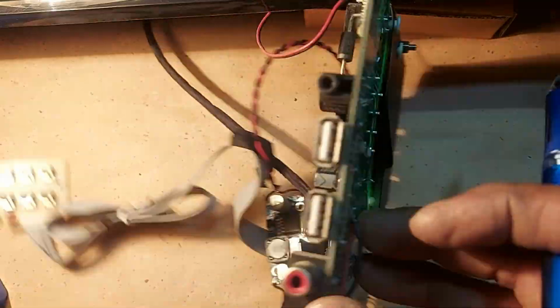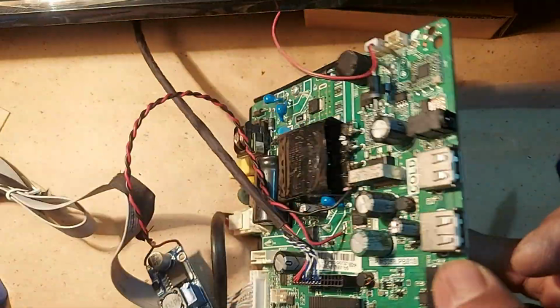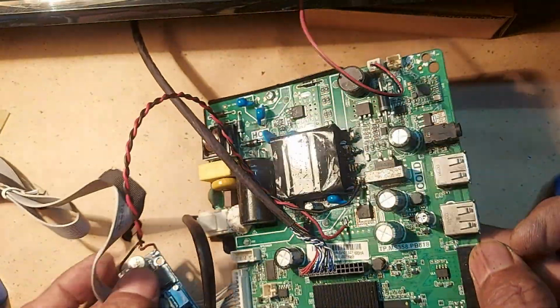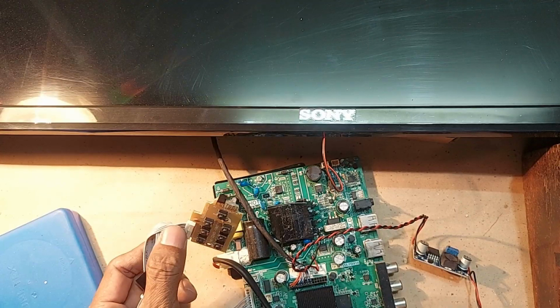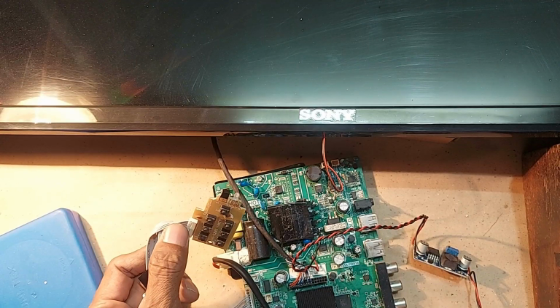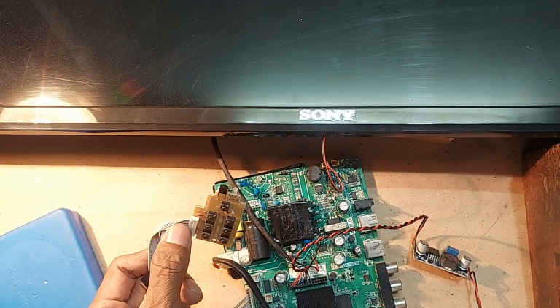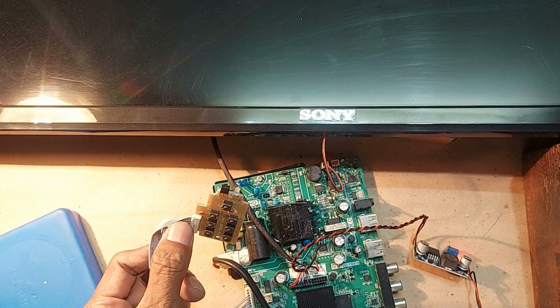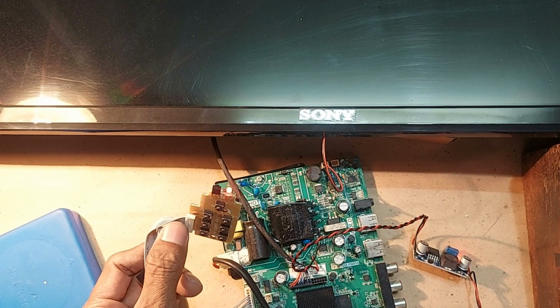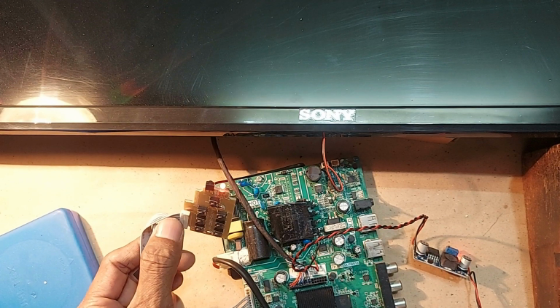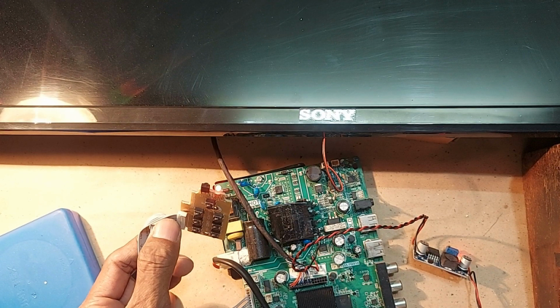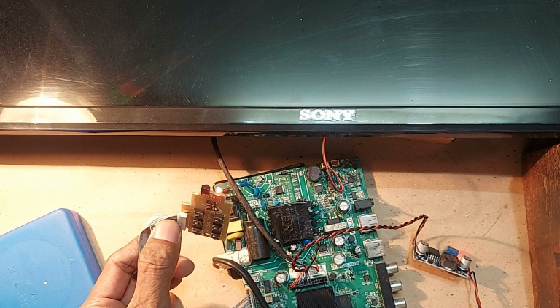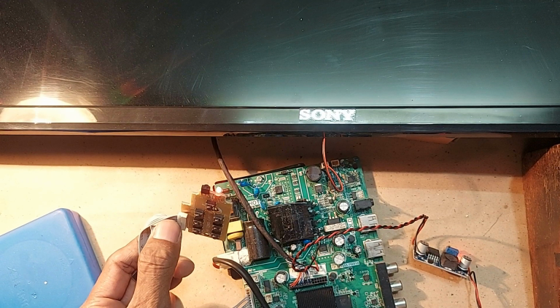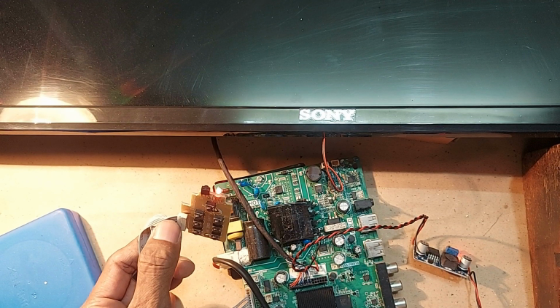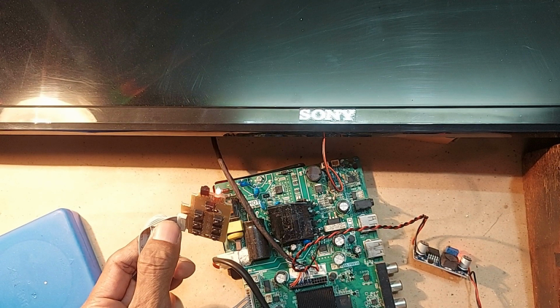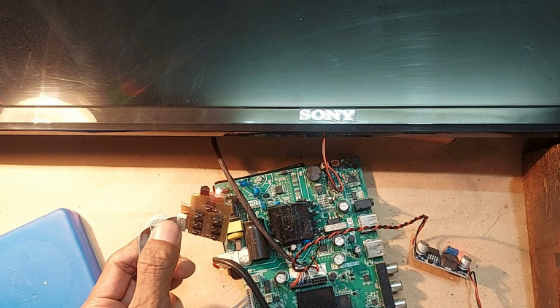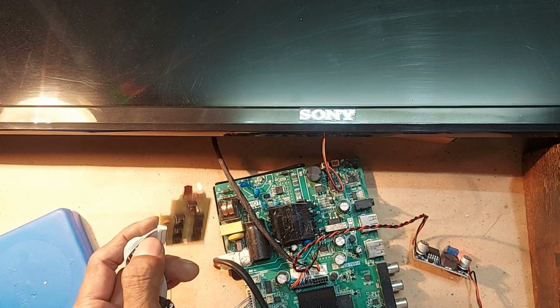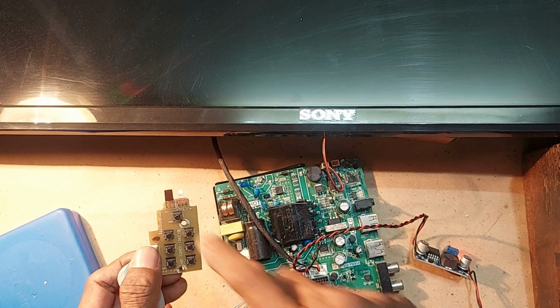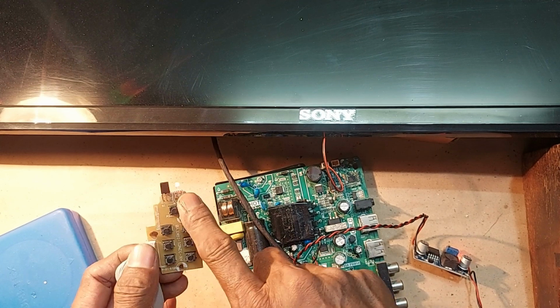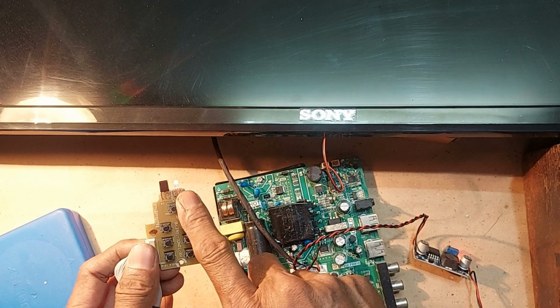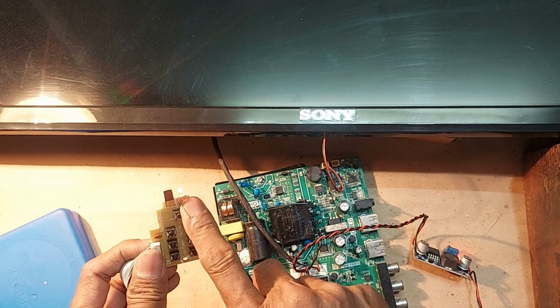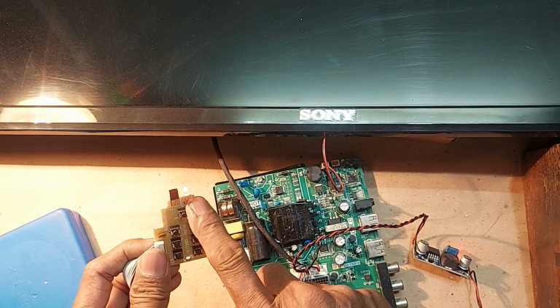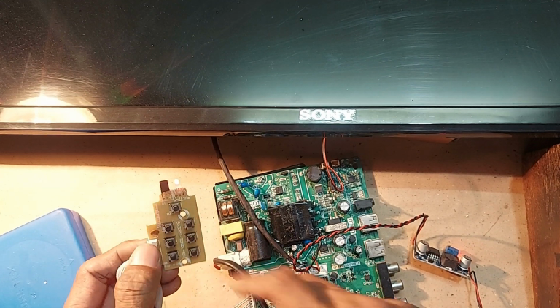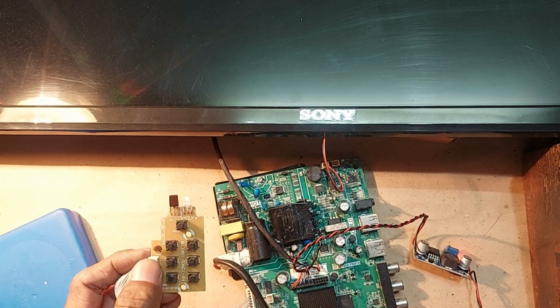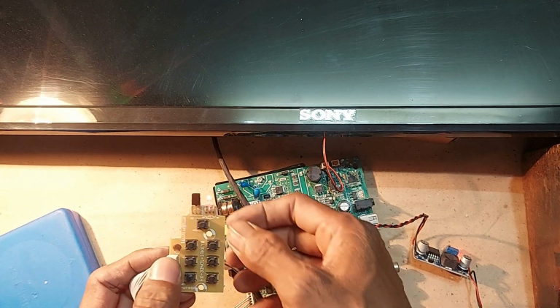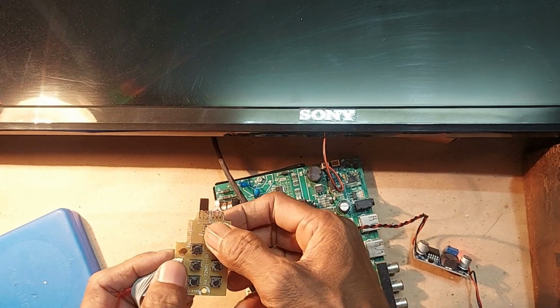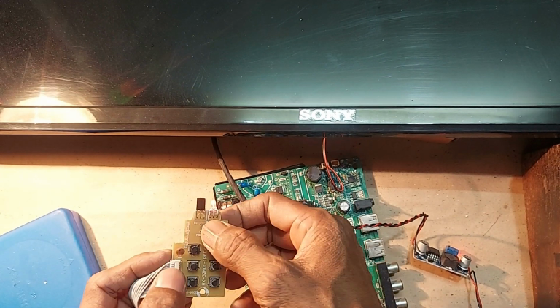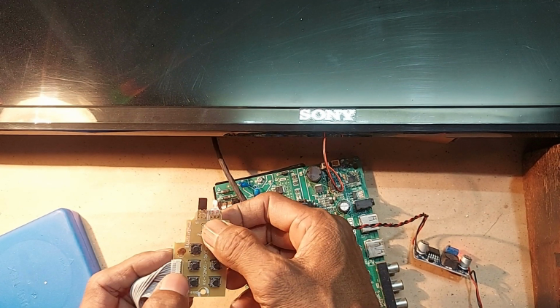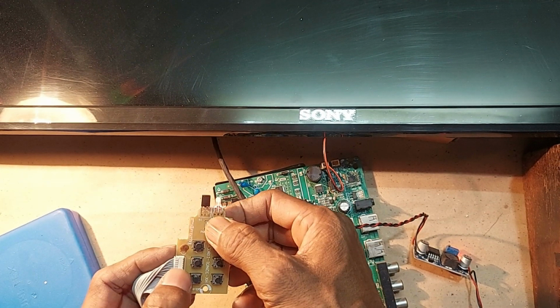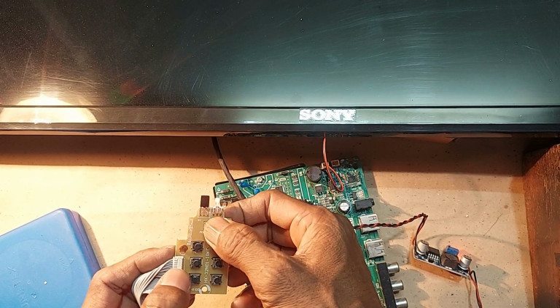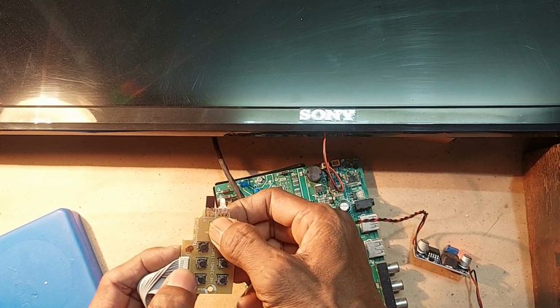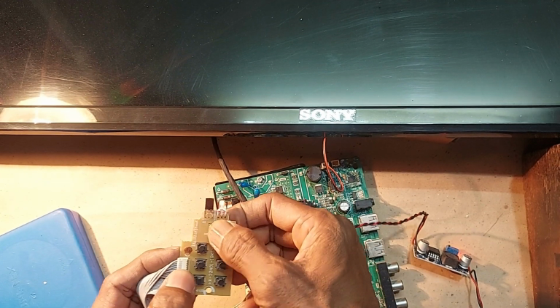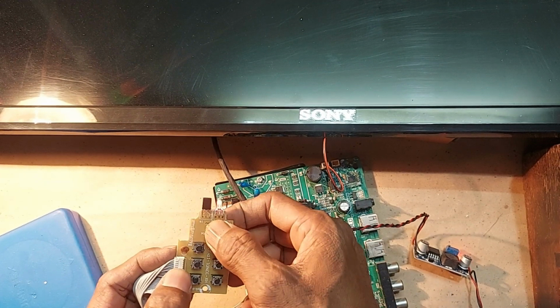Now I am connecting the power to the TV. The standby light is on. Now let's turn on the TV.